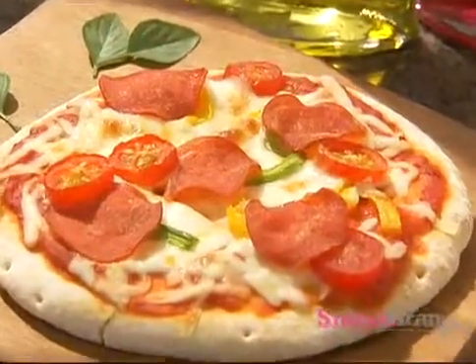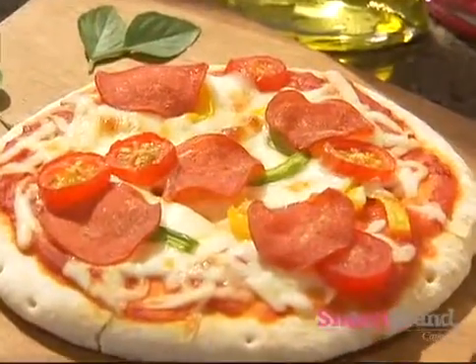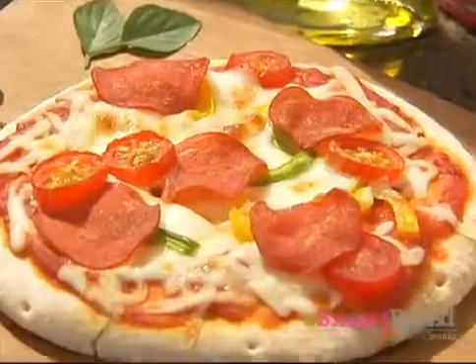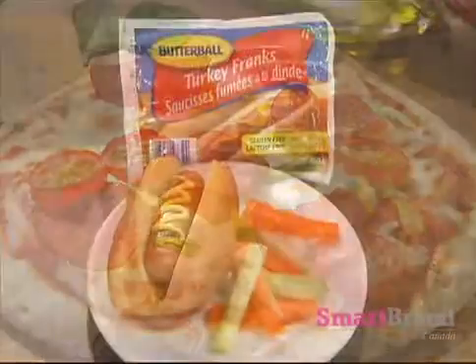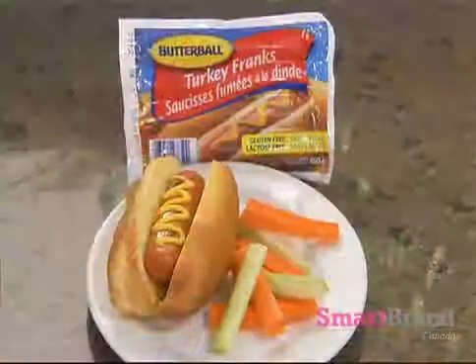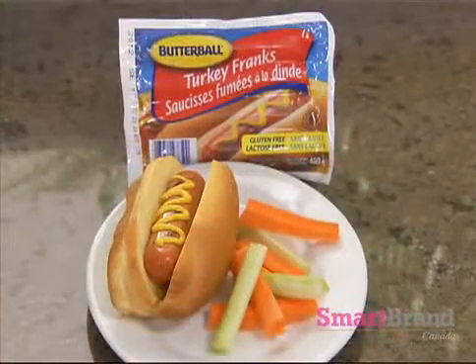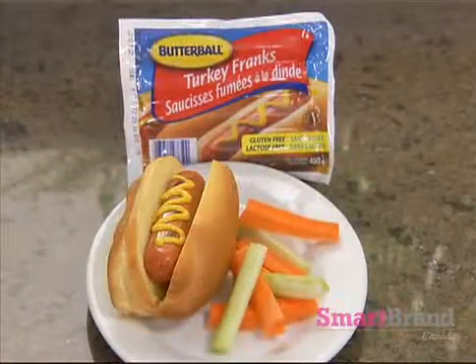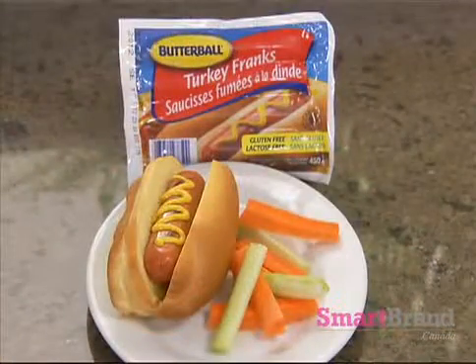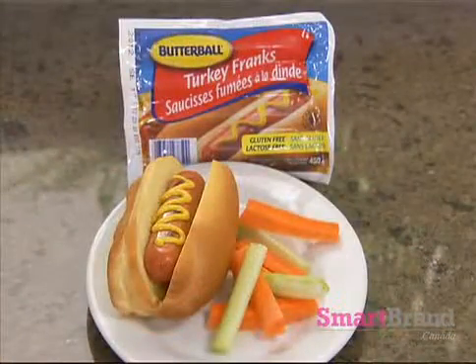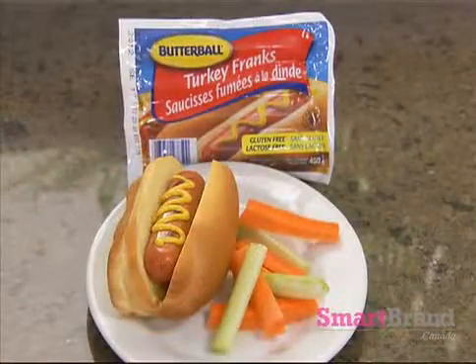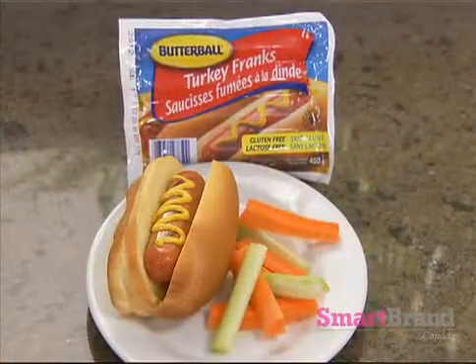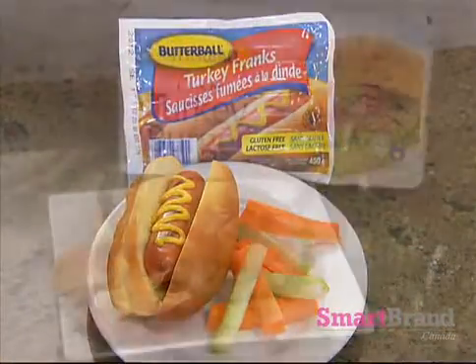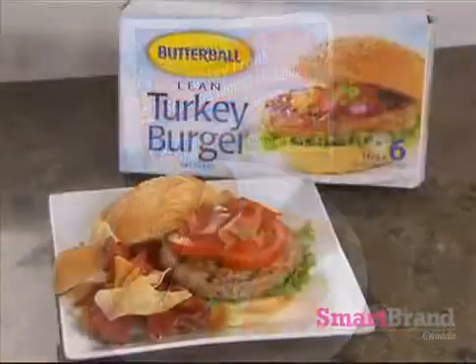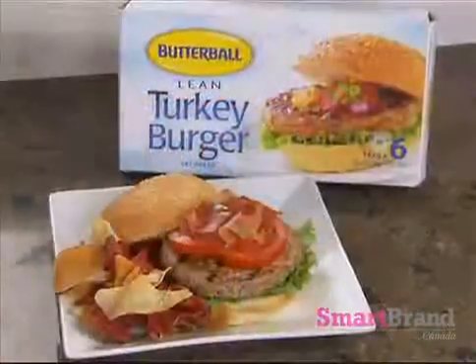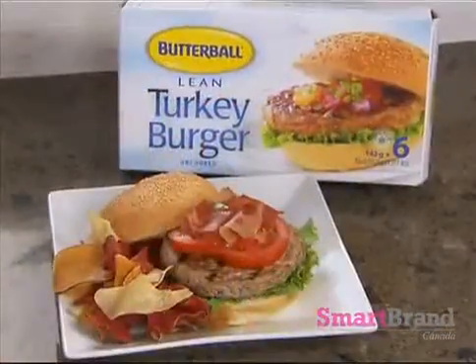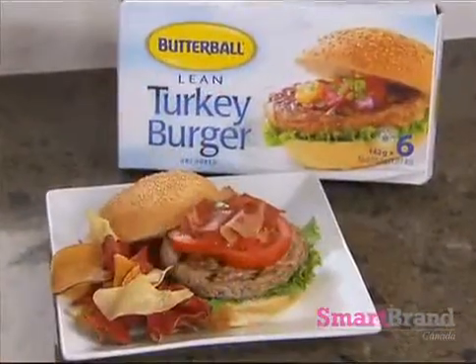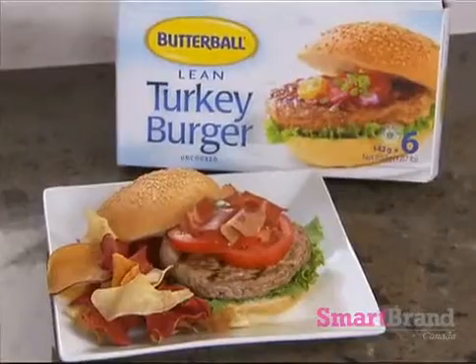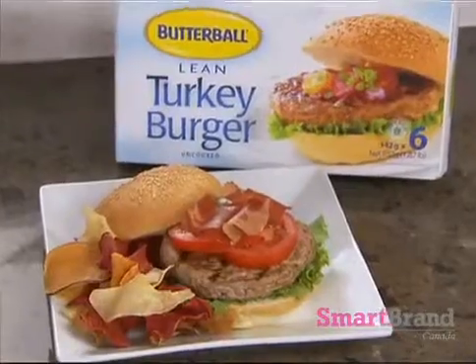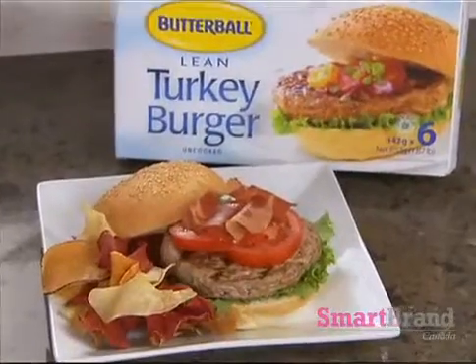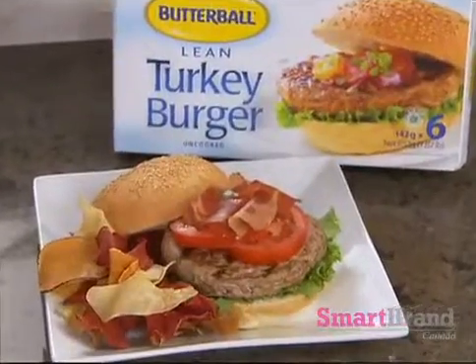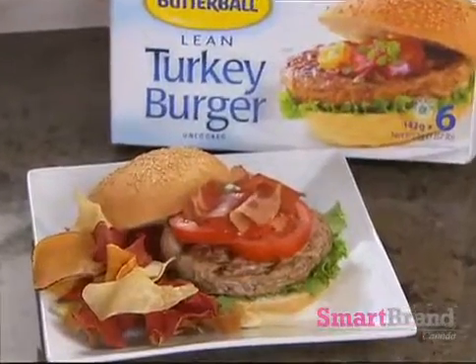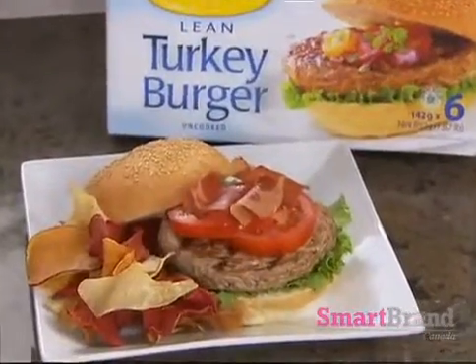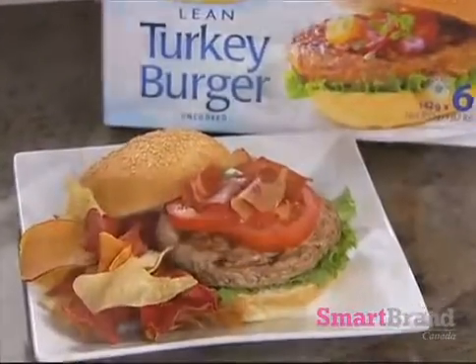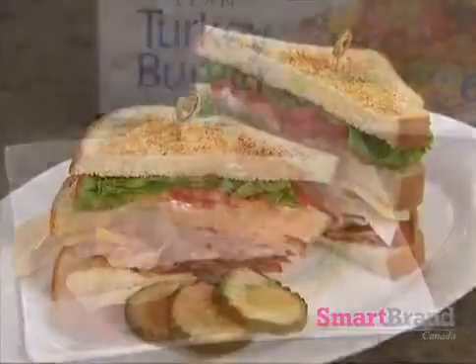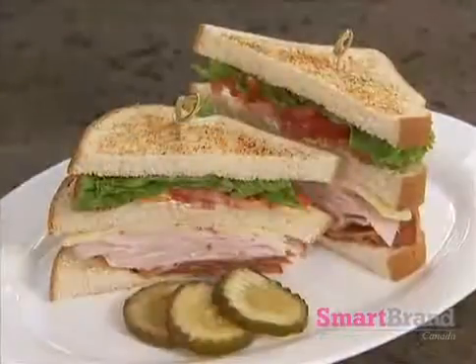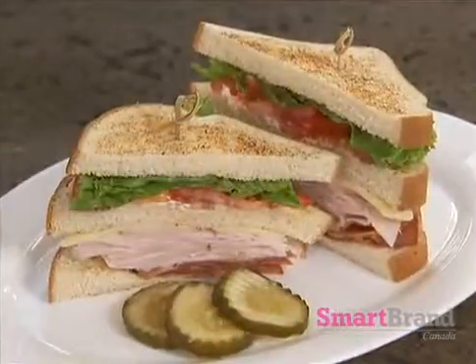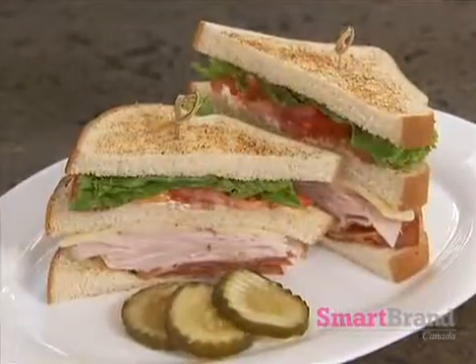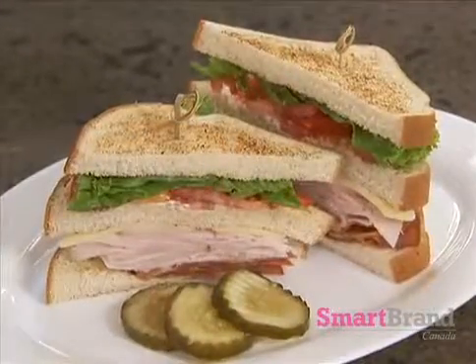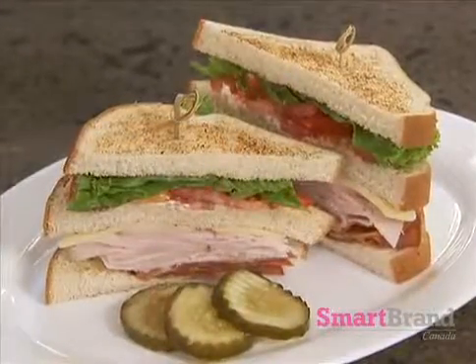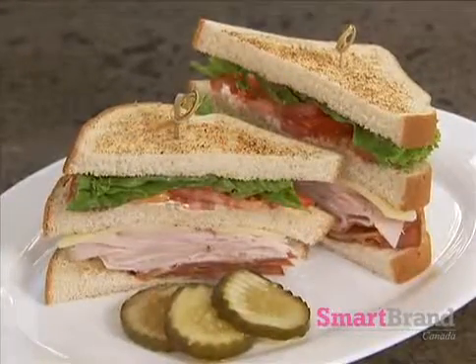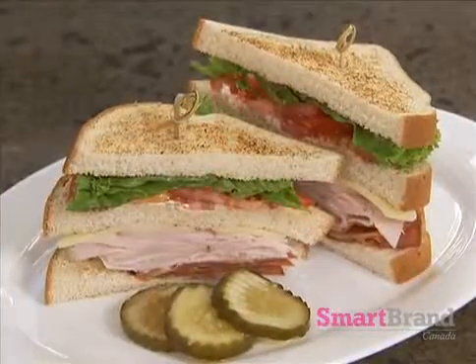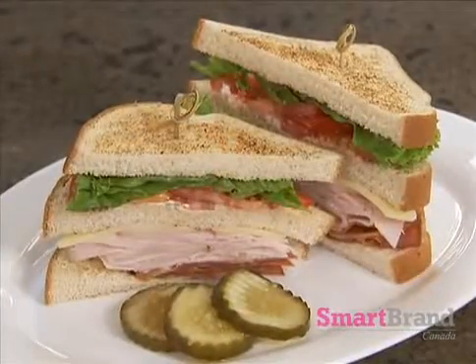And for your next barbecue, enjoy delicious turkey franks and turkey burgers as a healthy alternative. And of course, you can't go wrong with a protein-packed lunch for your child.